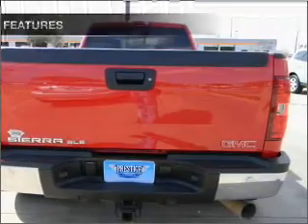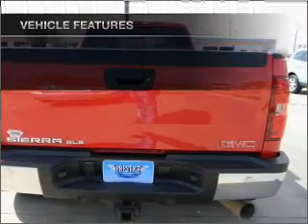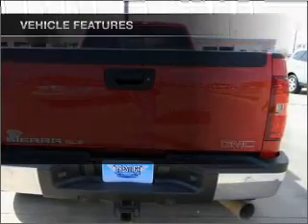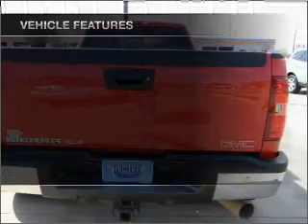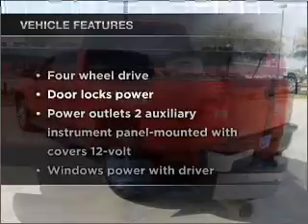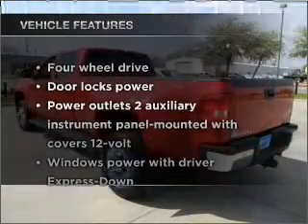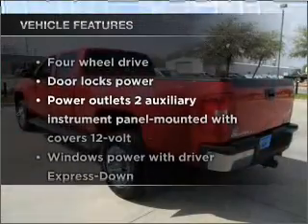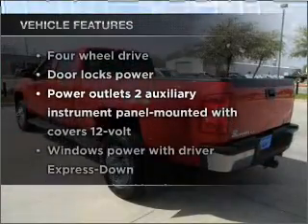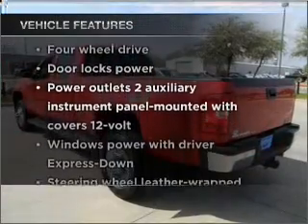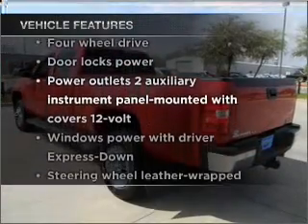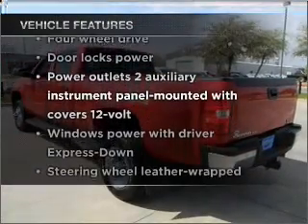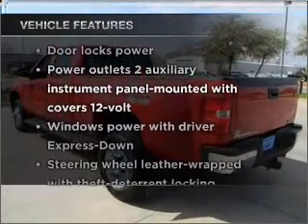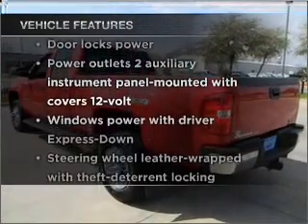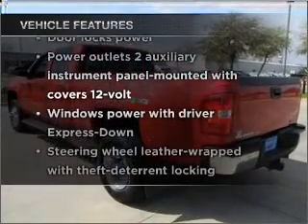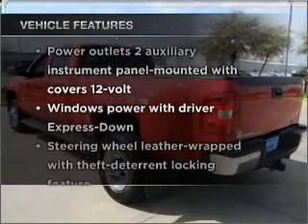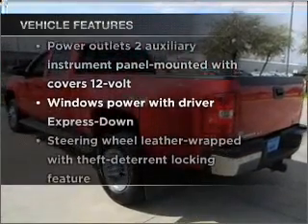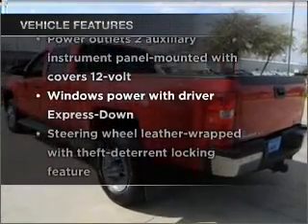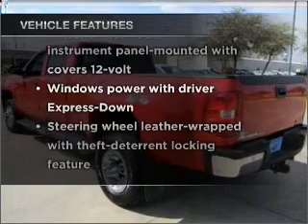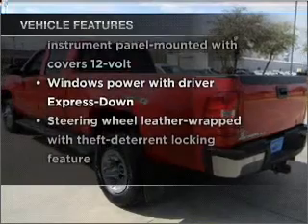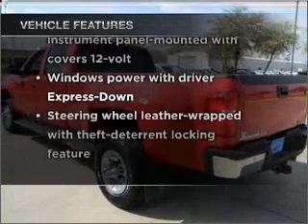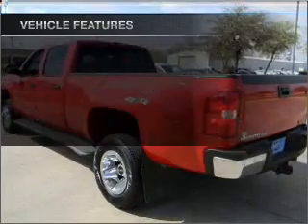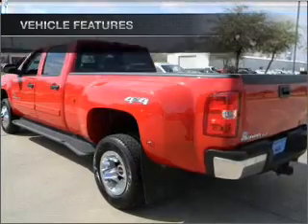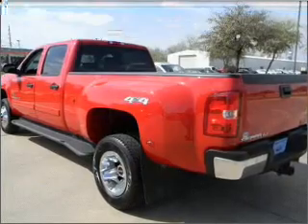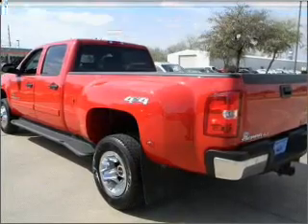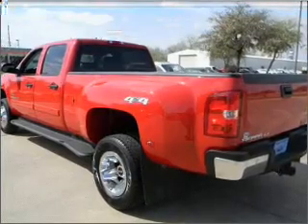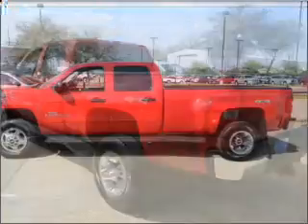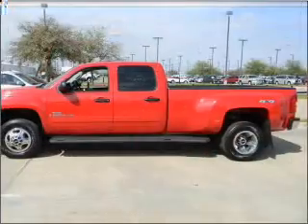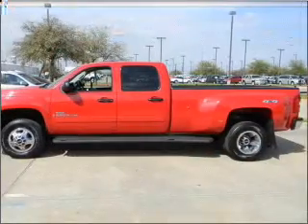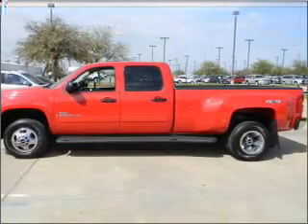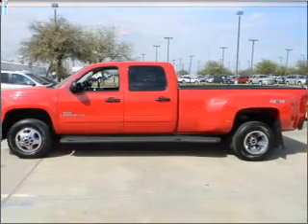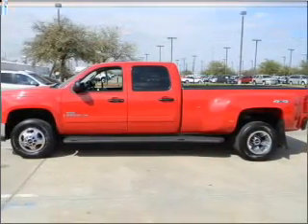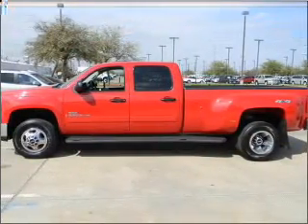Plus enjoy these notable features that are included in this vehicle: power door locks, power windows, power steering, cruise control.